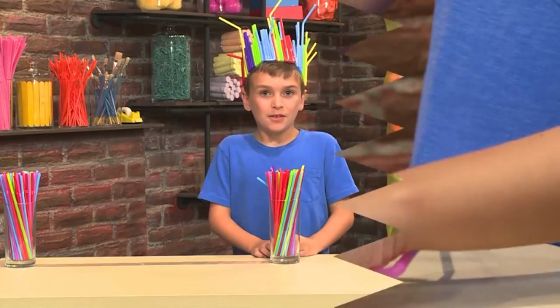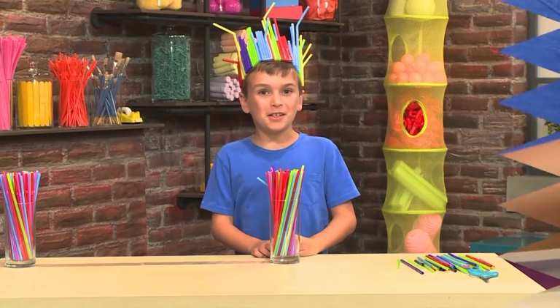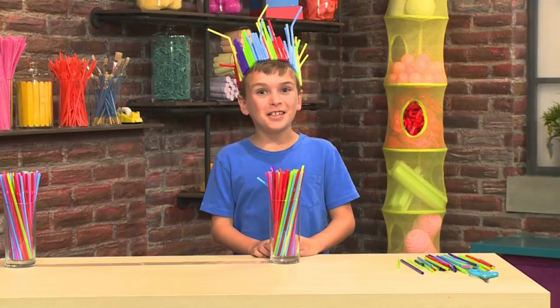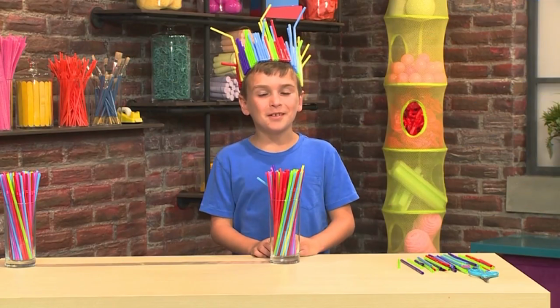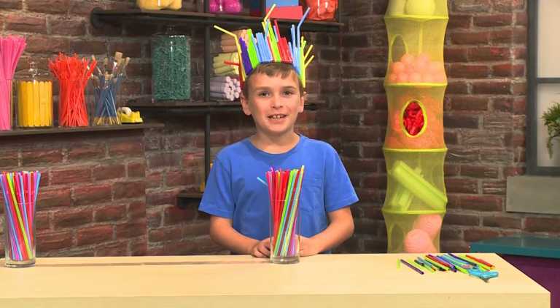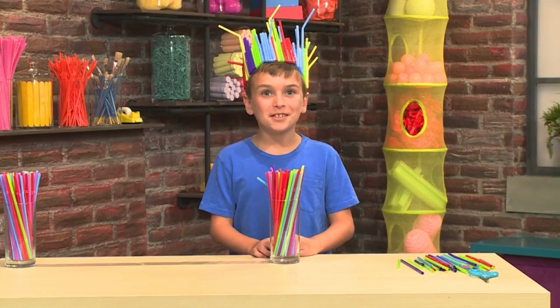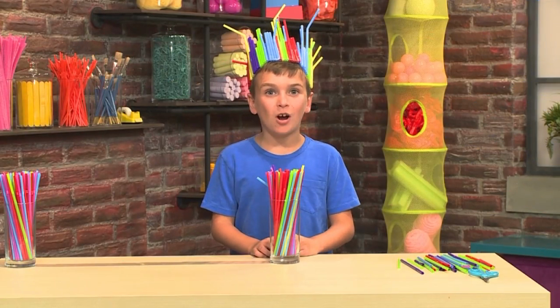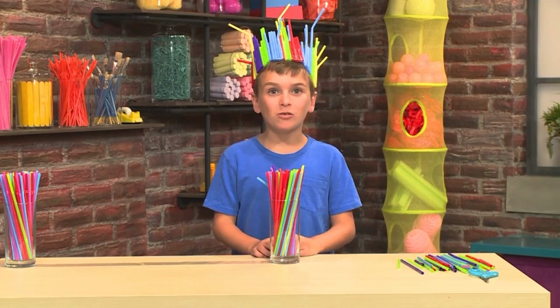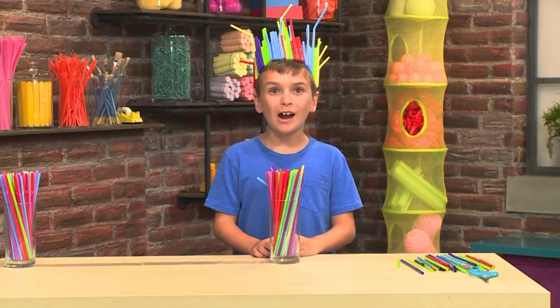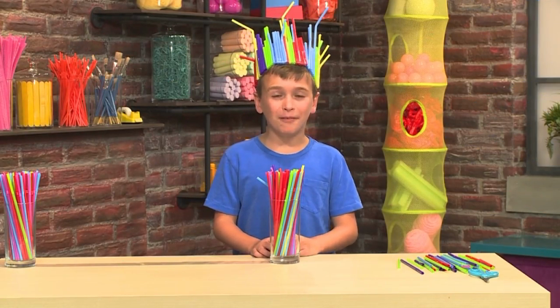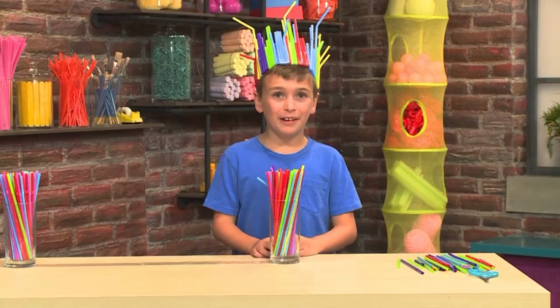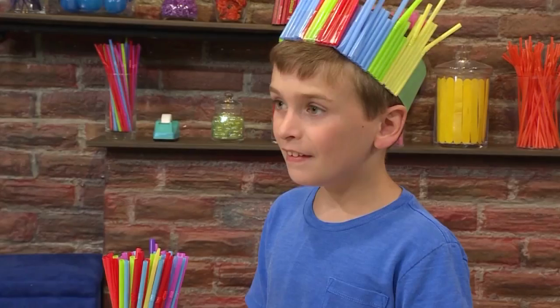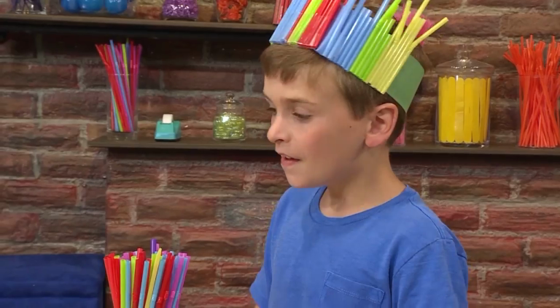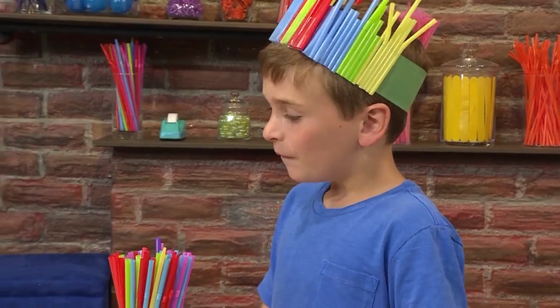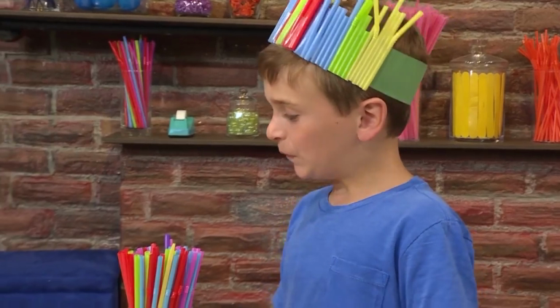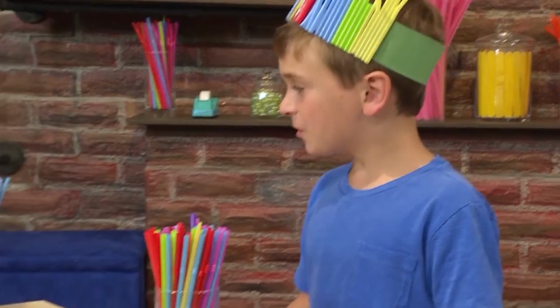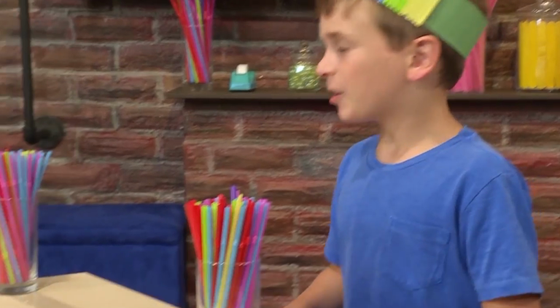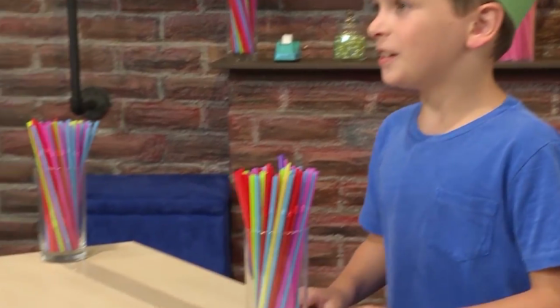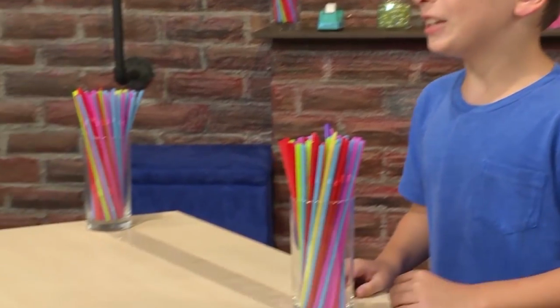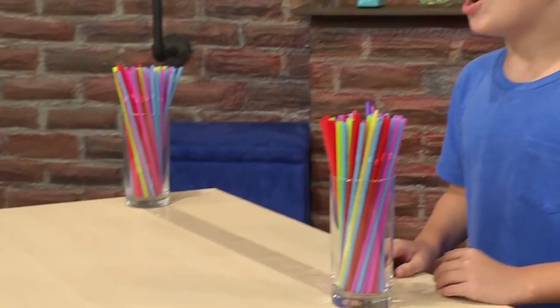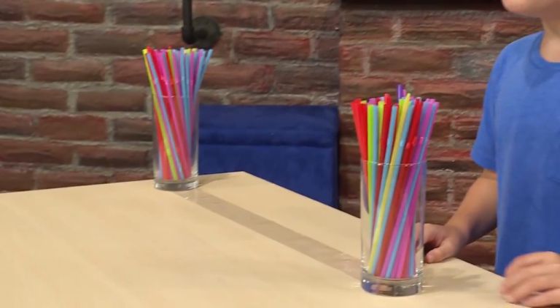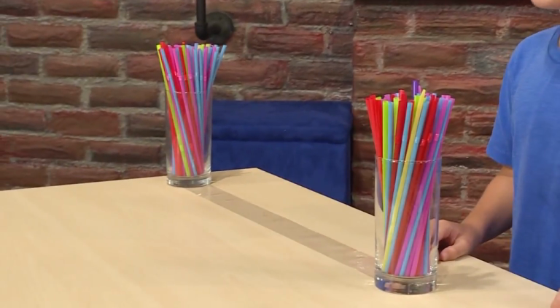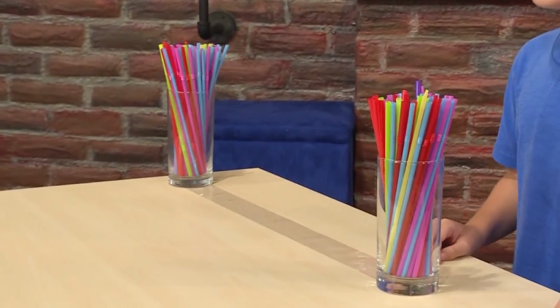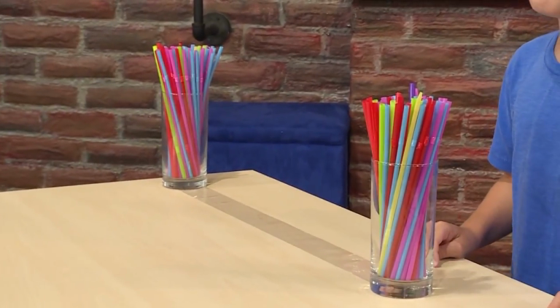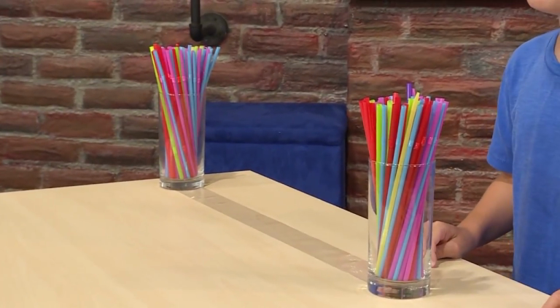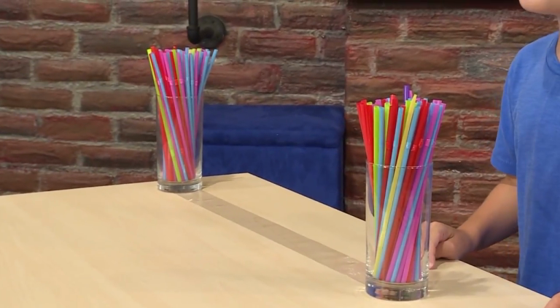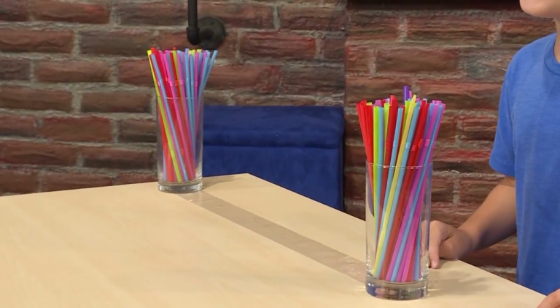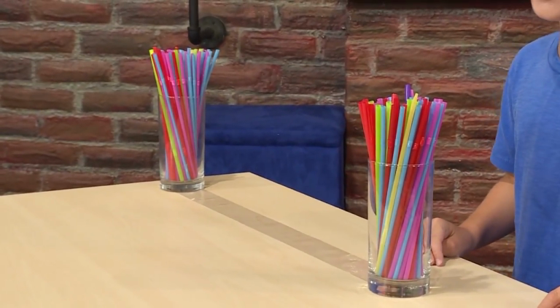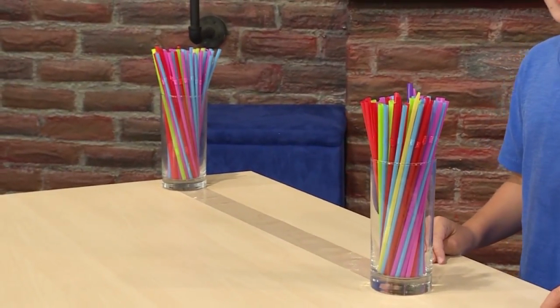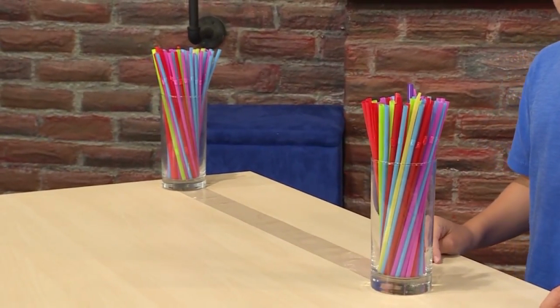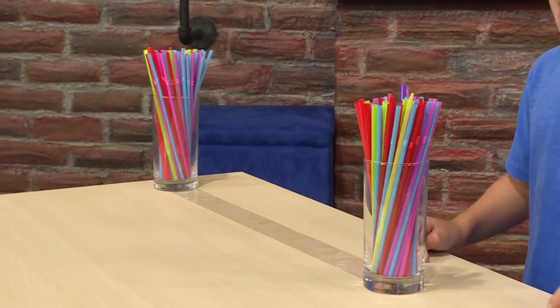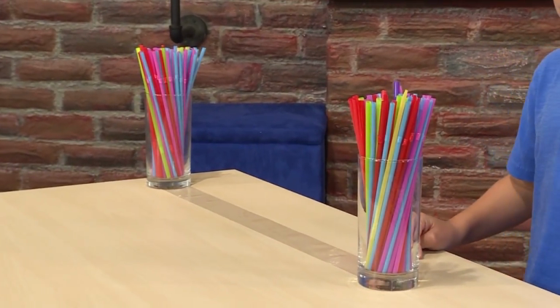This is how you make a straw crown! First, you're going to need a long piece of tape. Put it sticky side up.